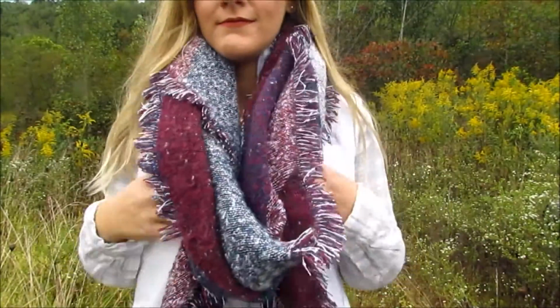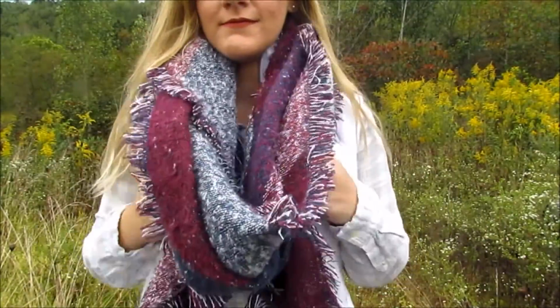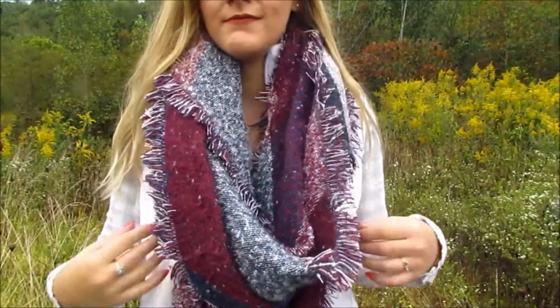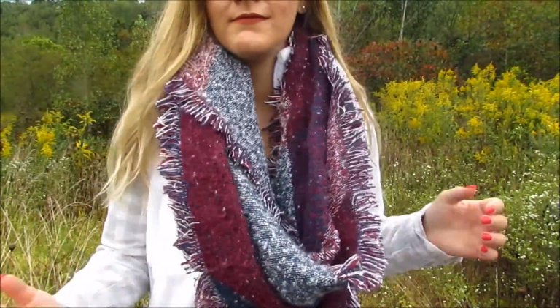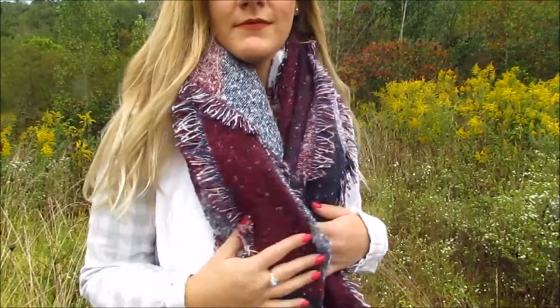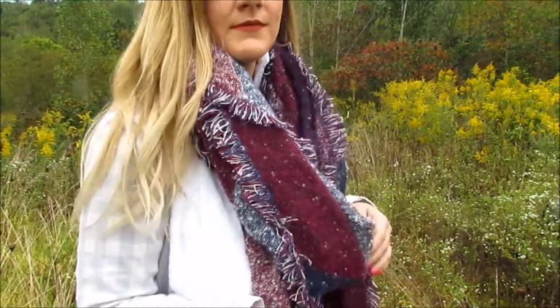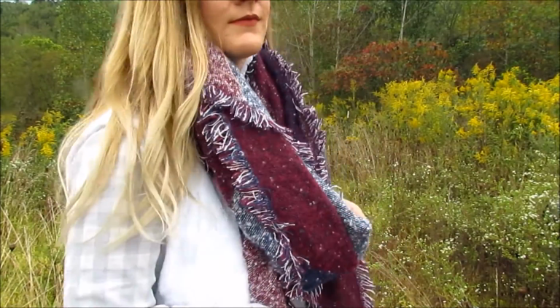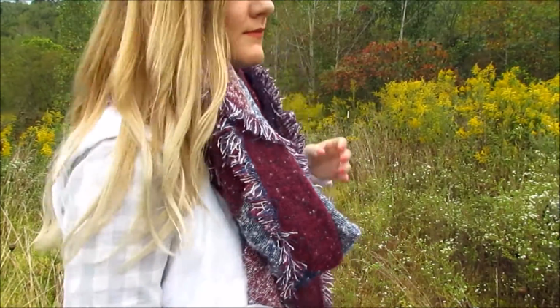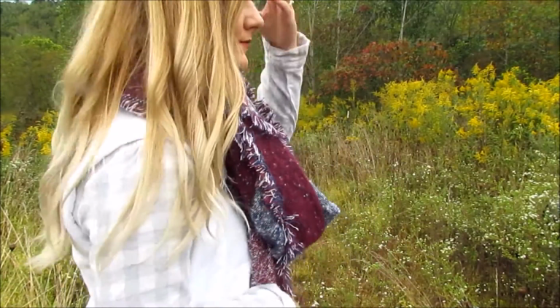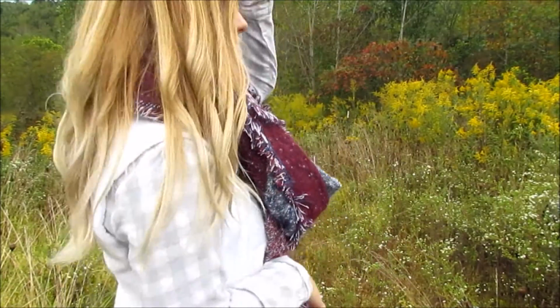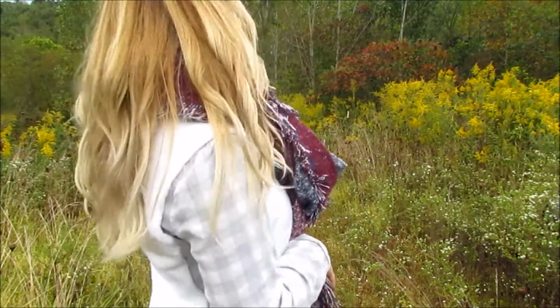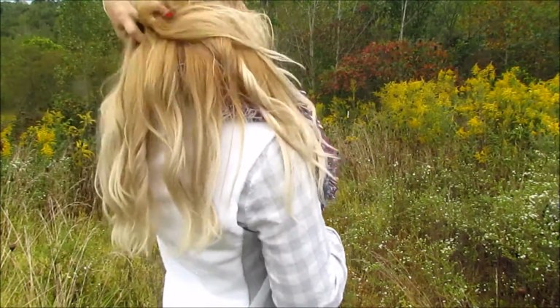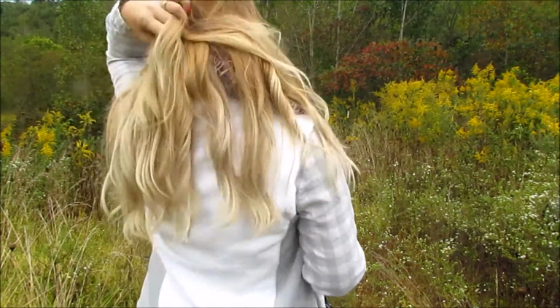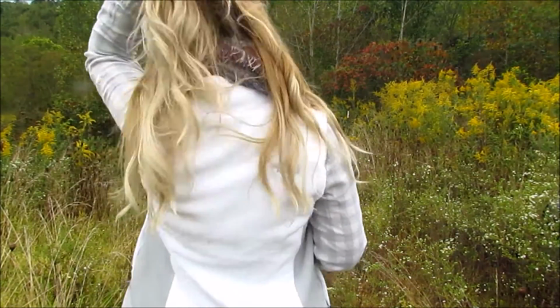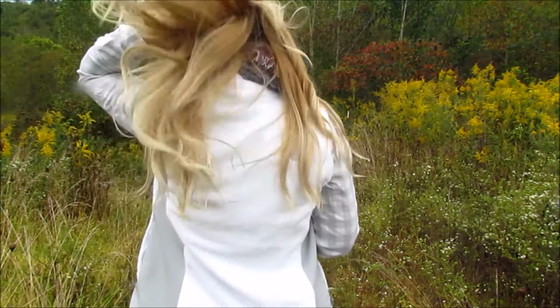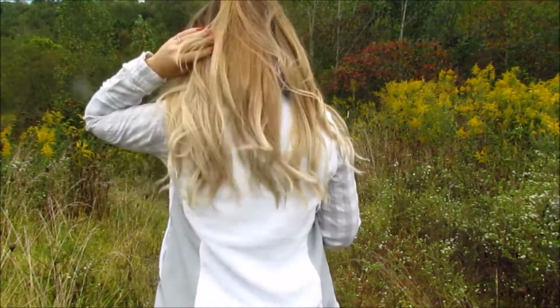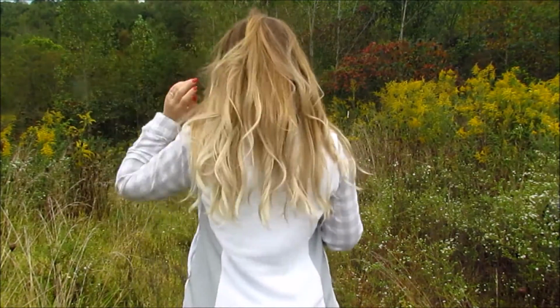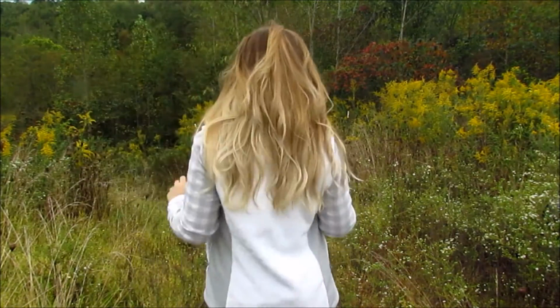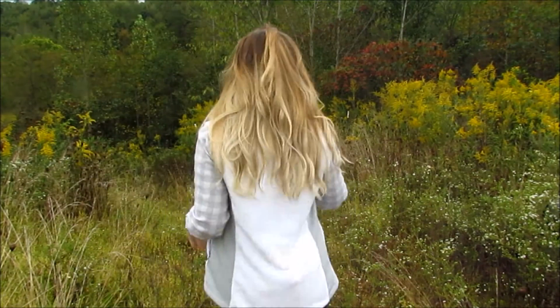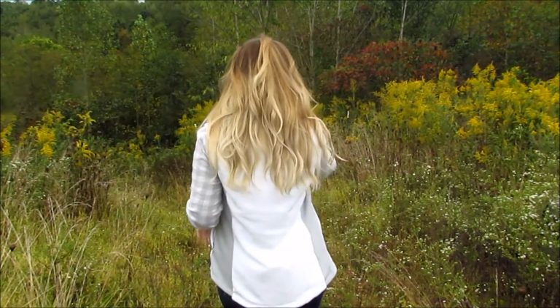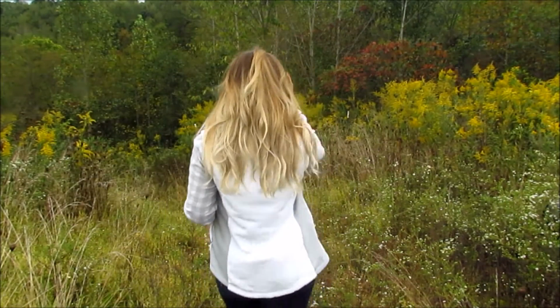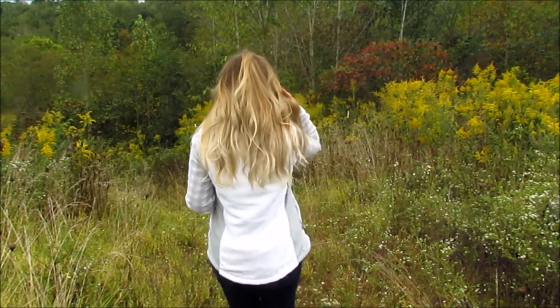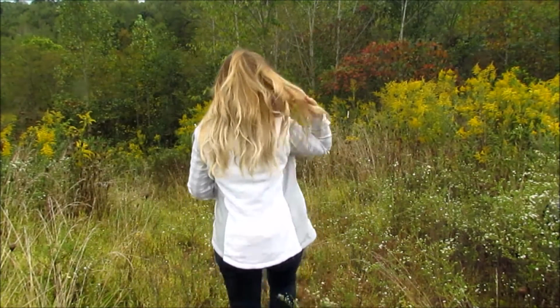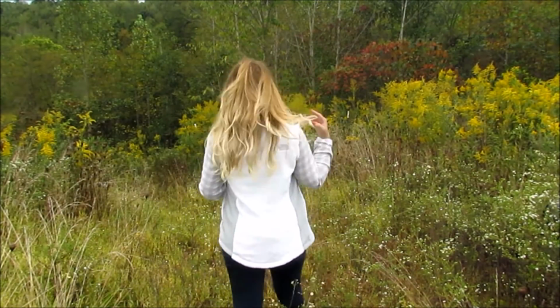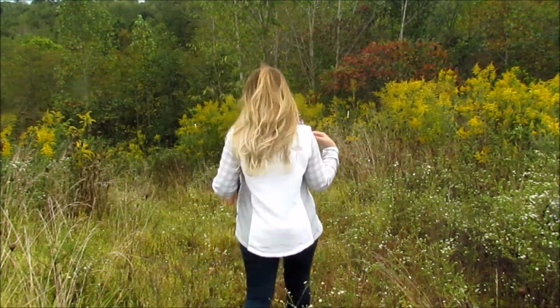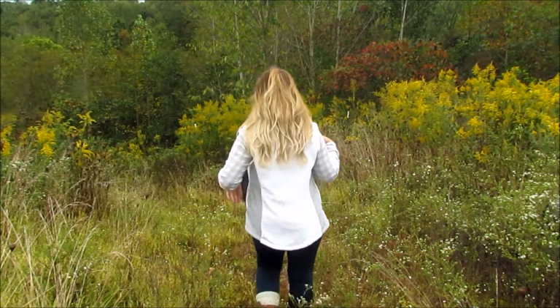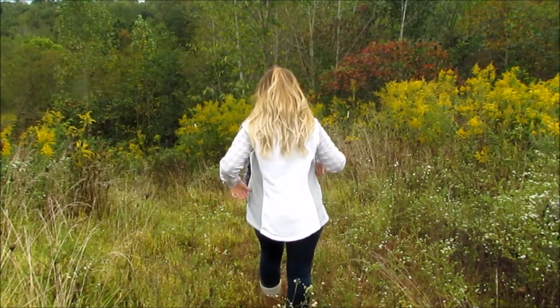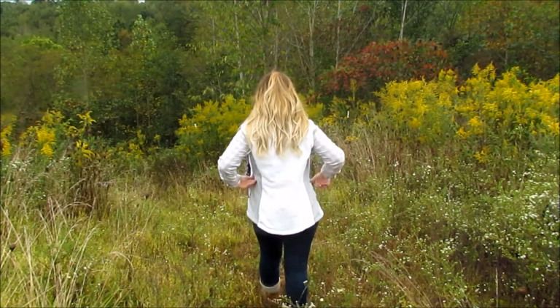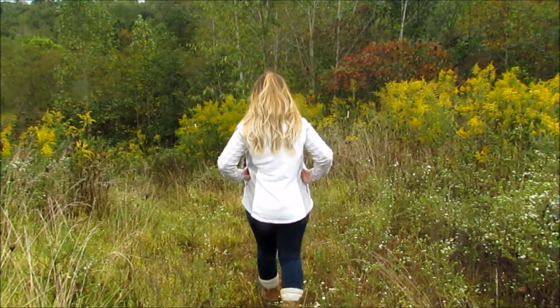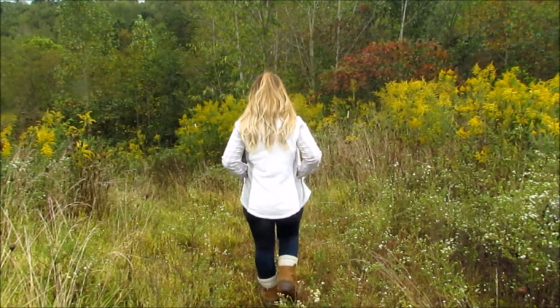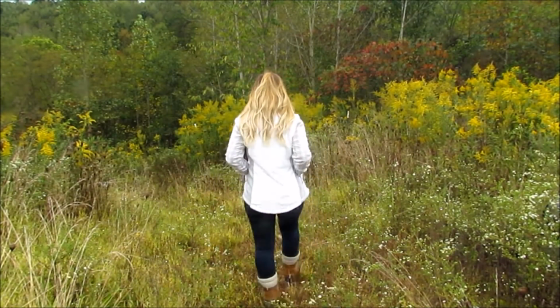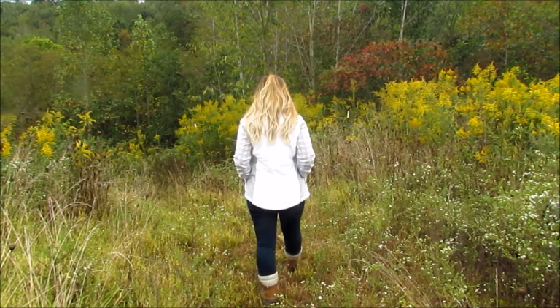It just screams fall to me. And if you notice, you'll see little raindrops, because it was raining when I filmed this.